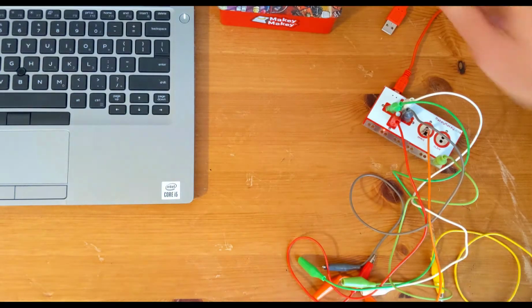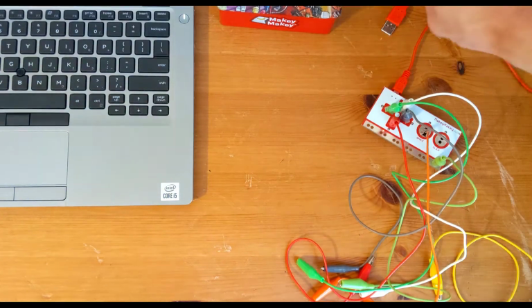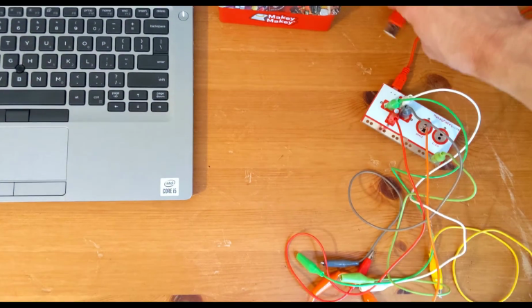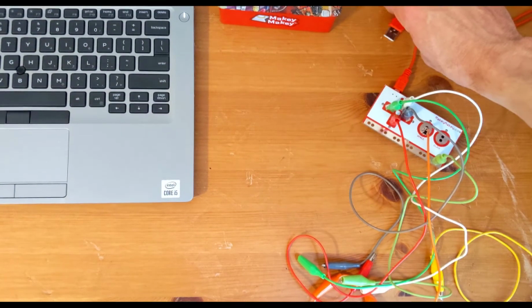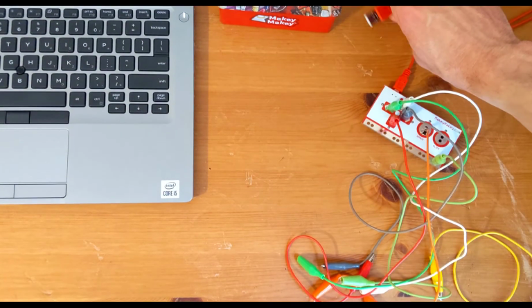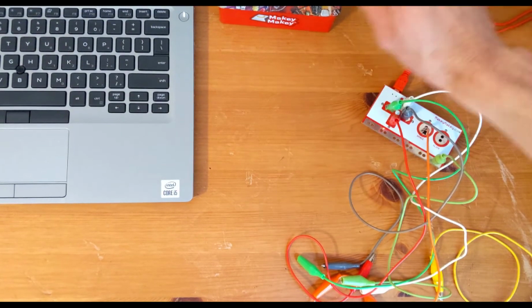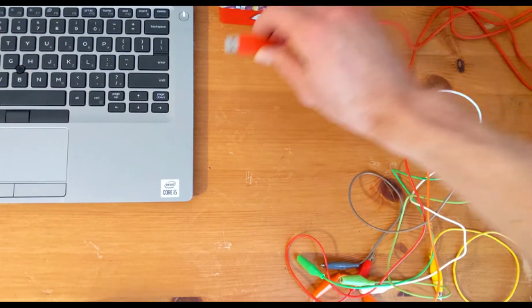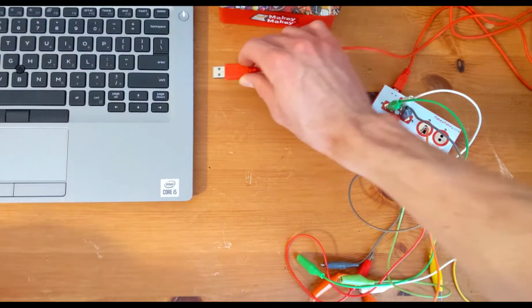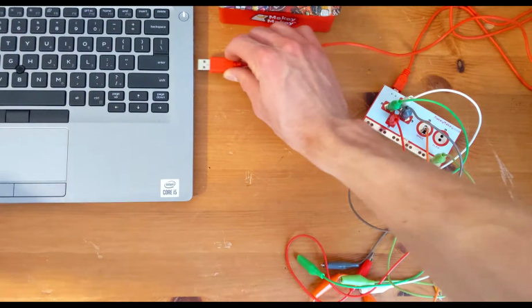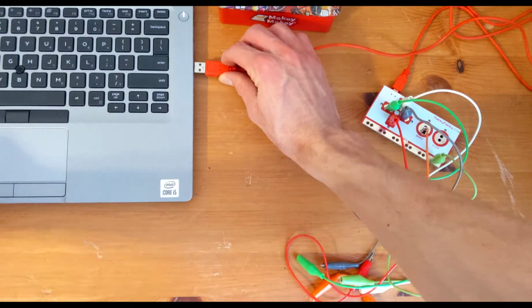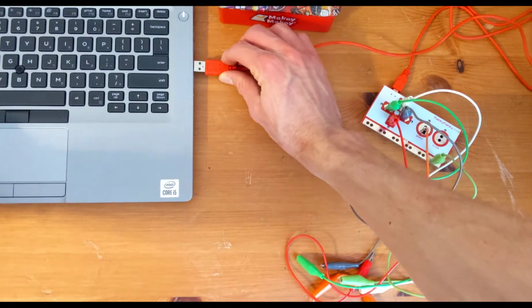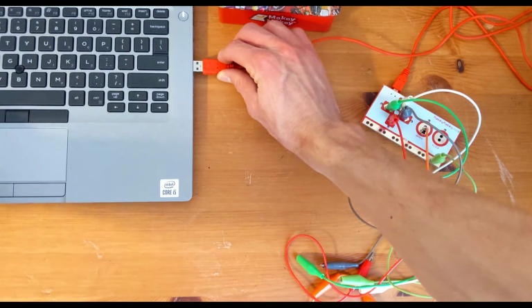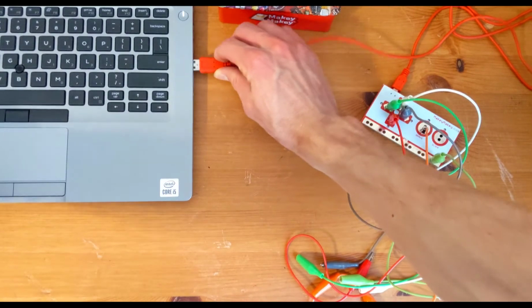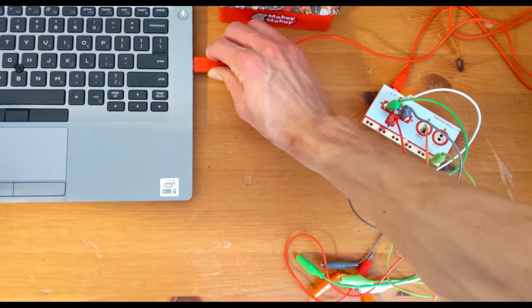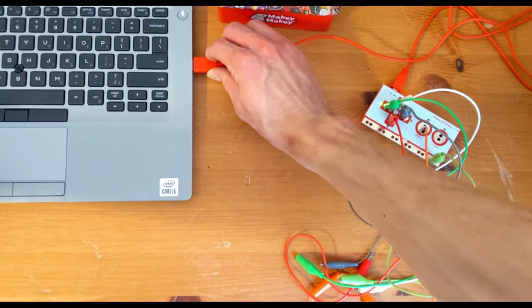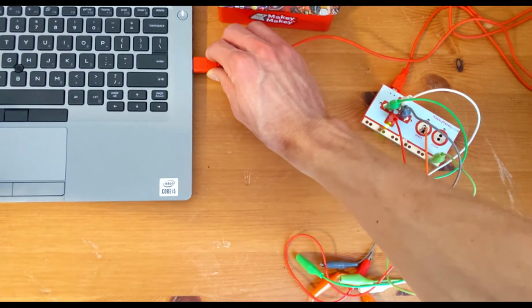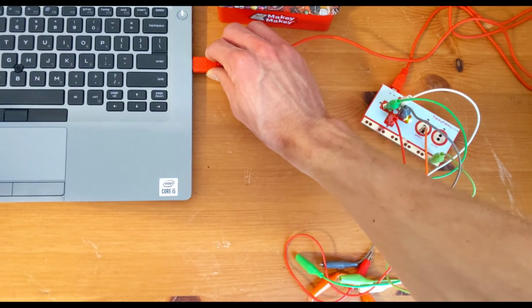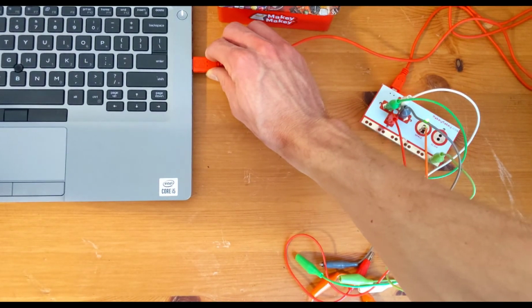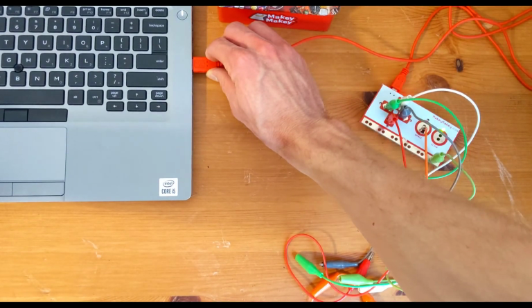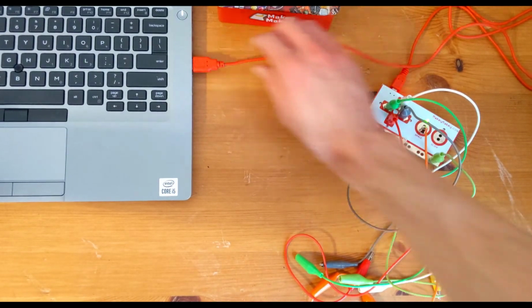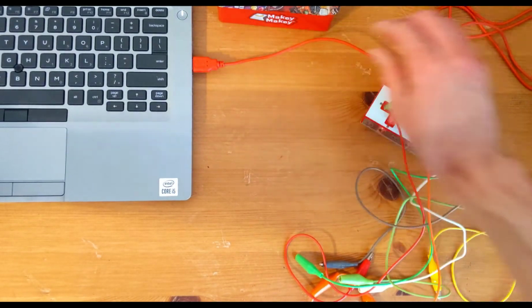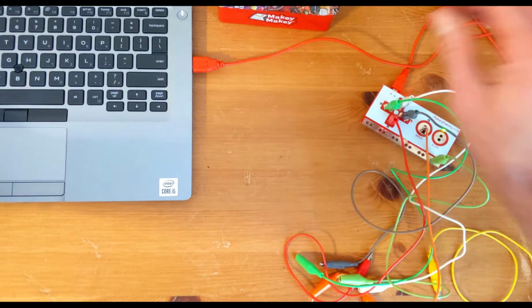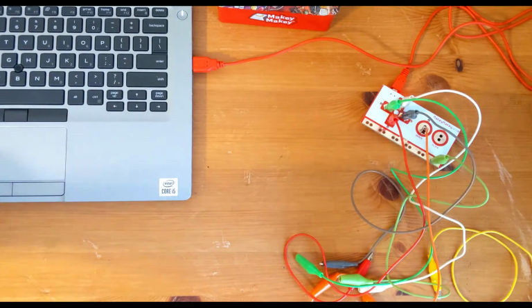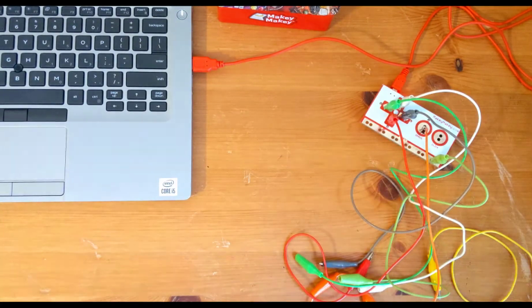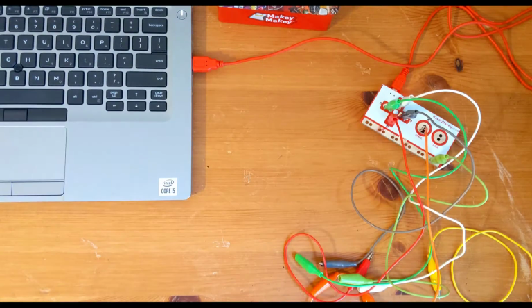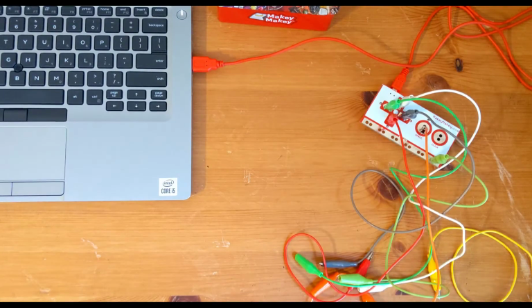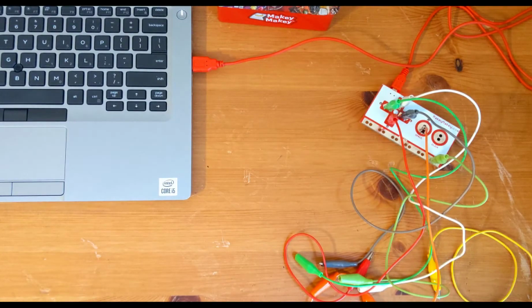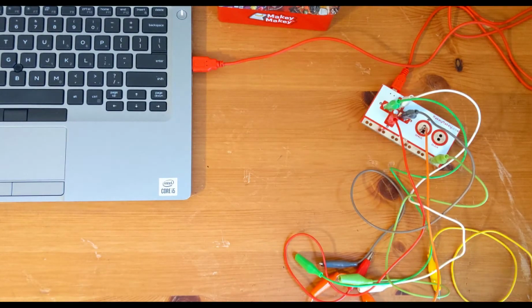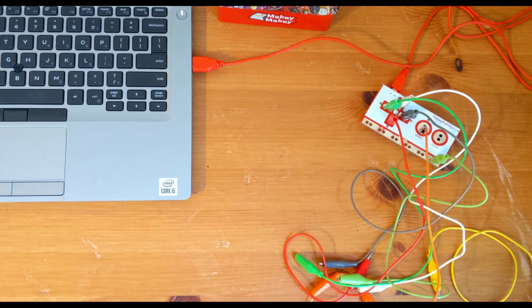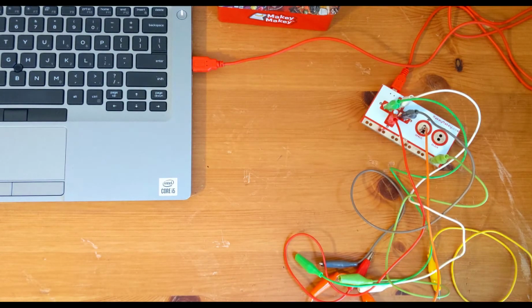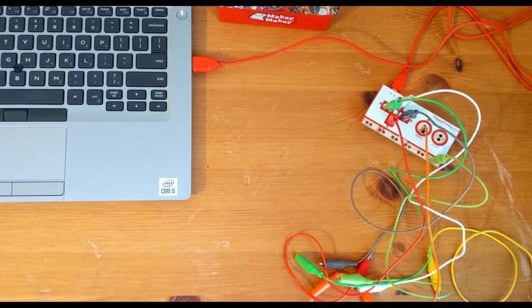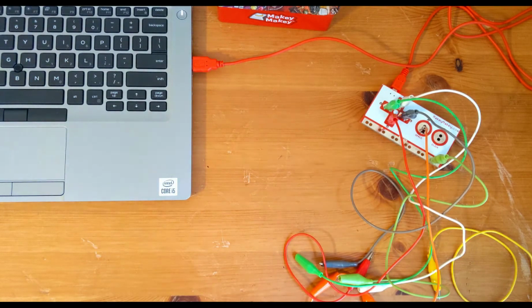Now we're going to plug the other end into our computer. If it doesn't want to go in, try flipping it over.